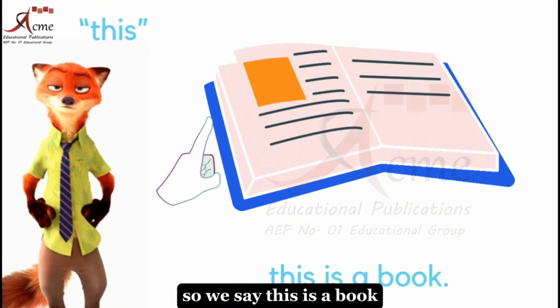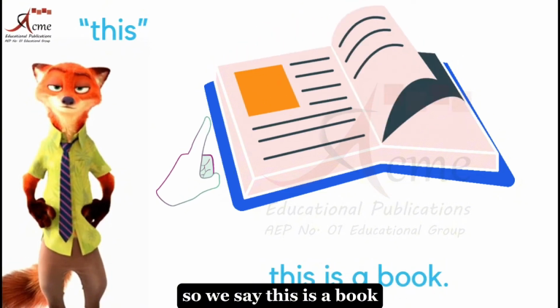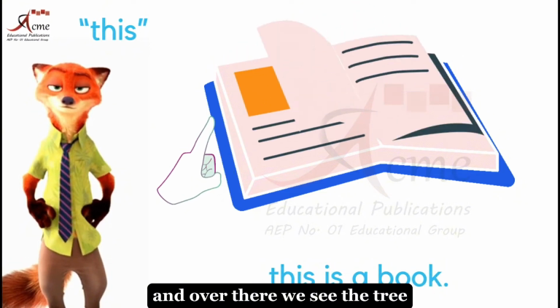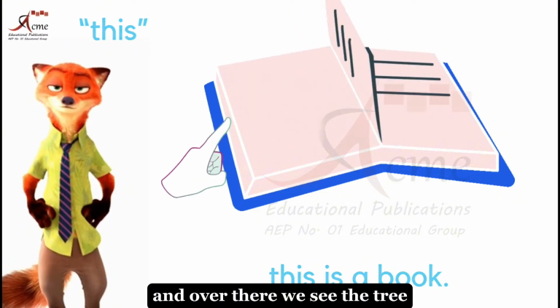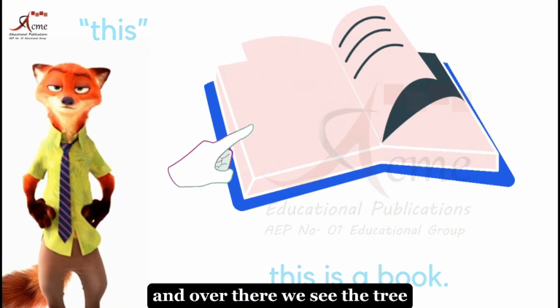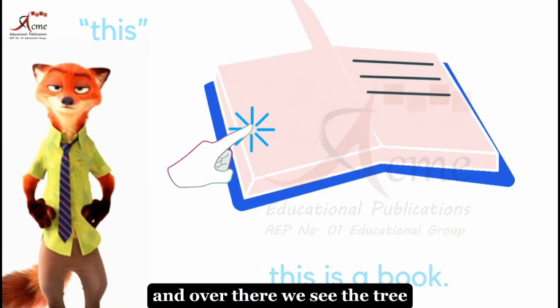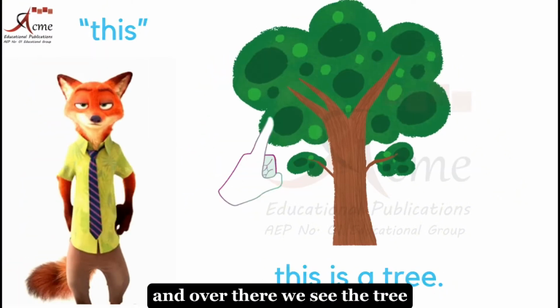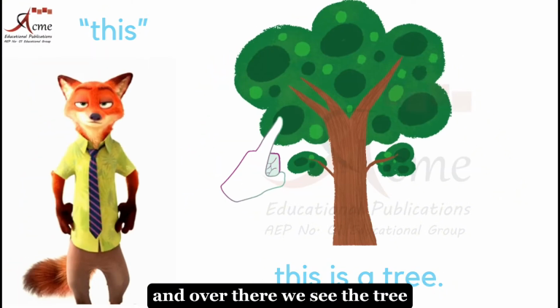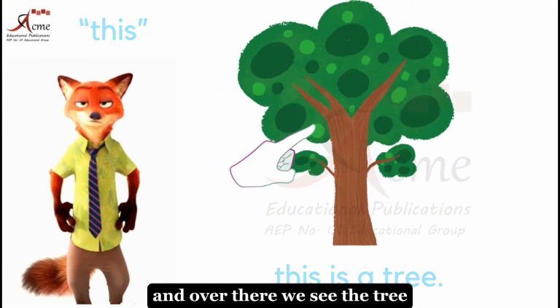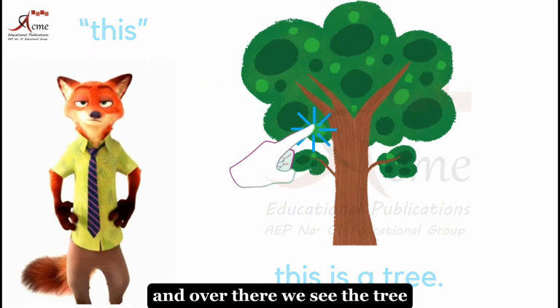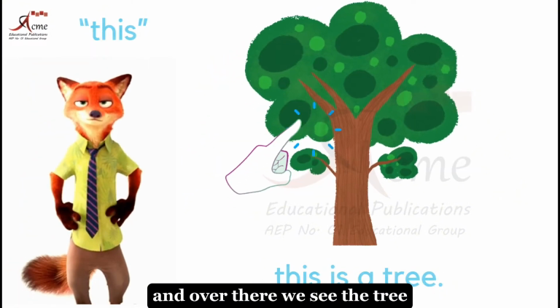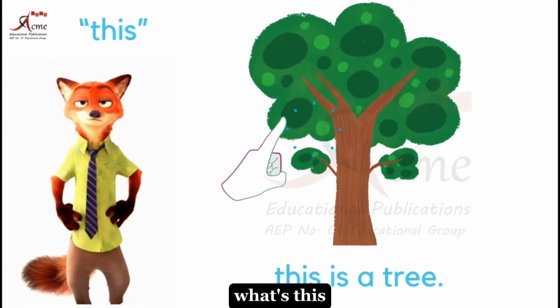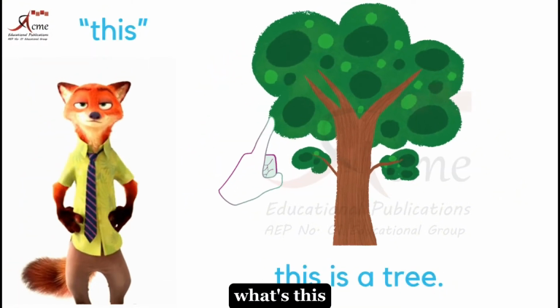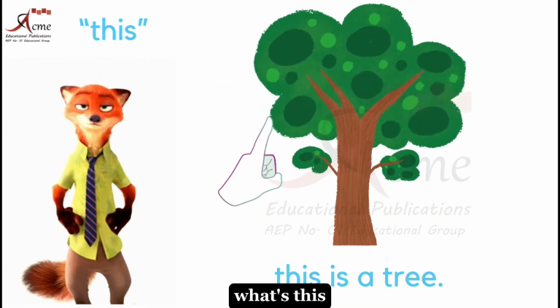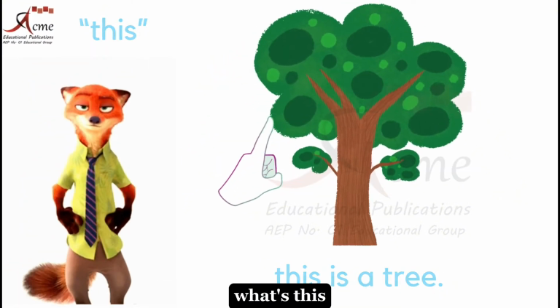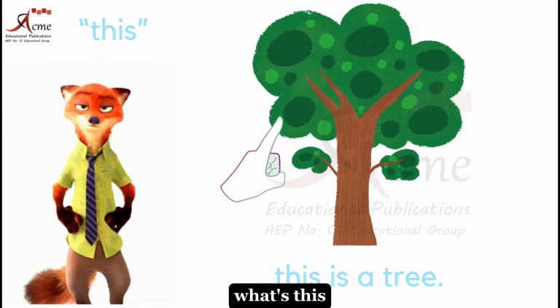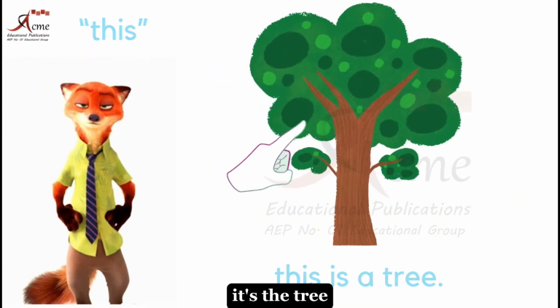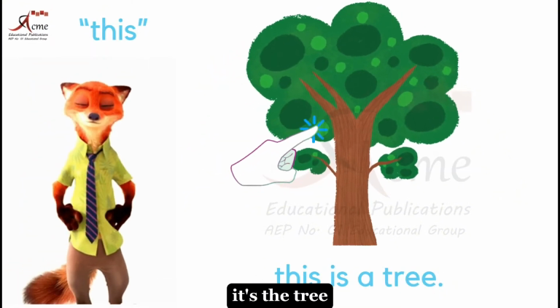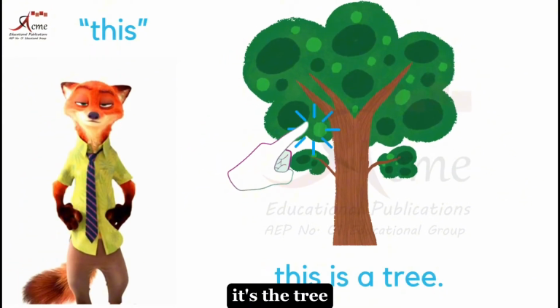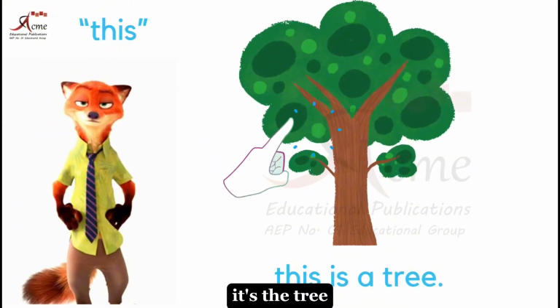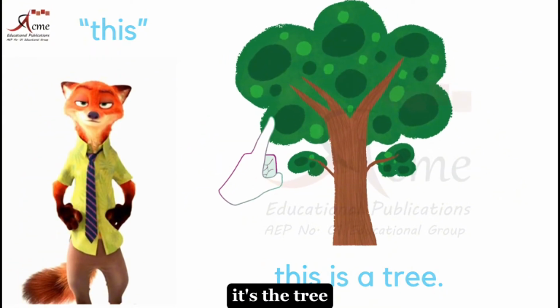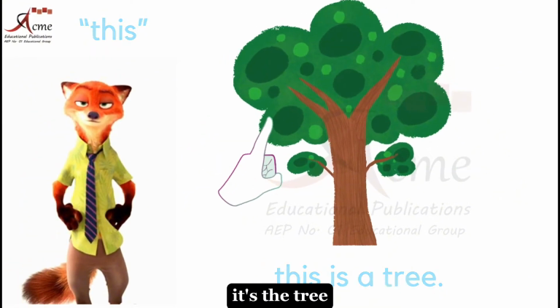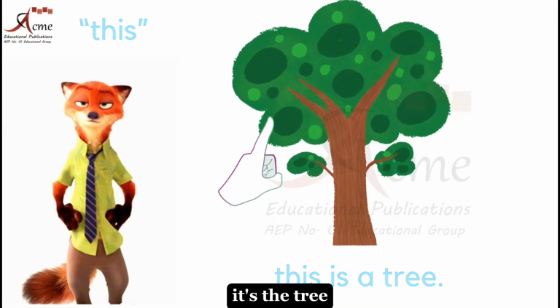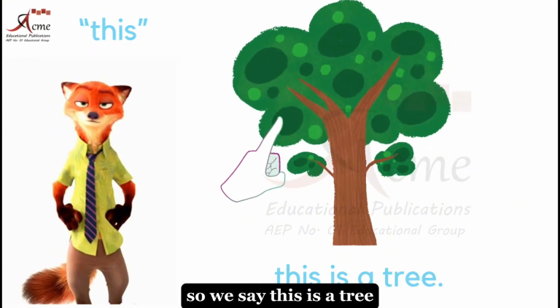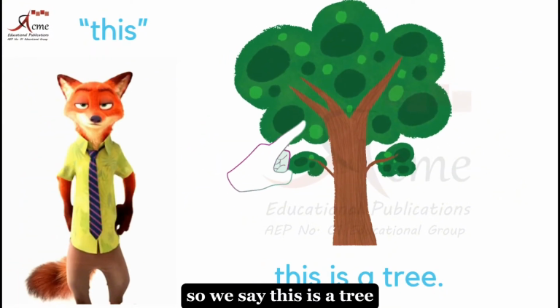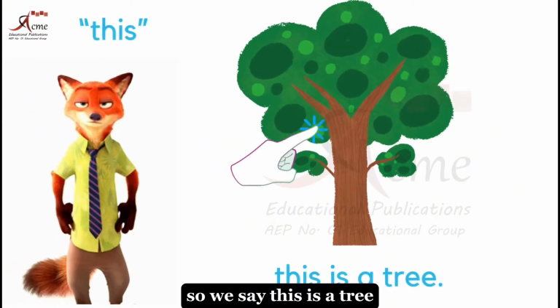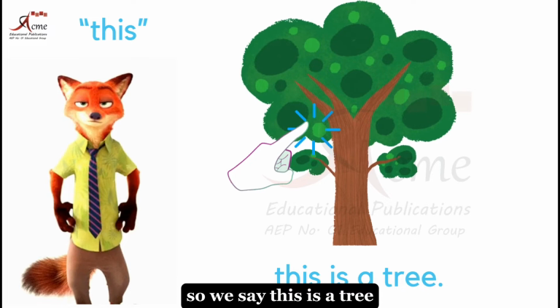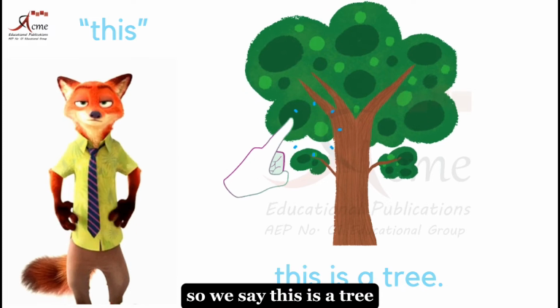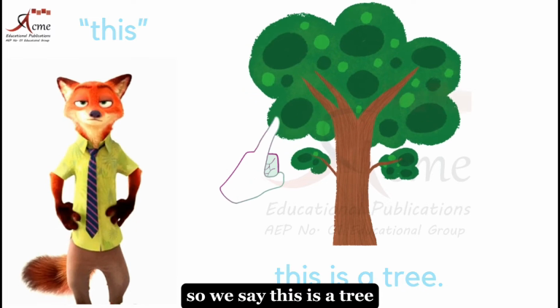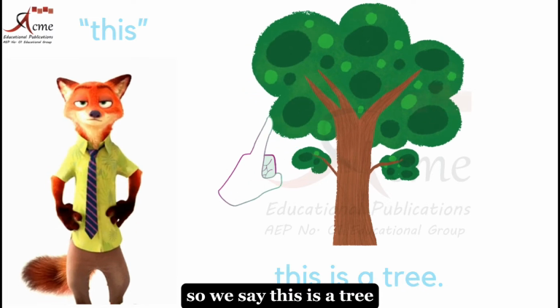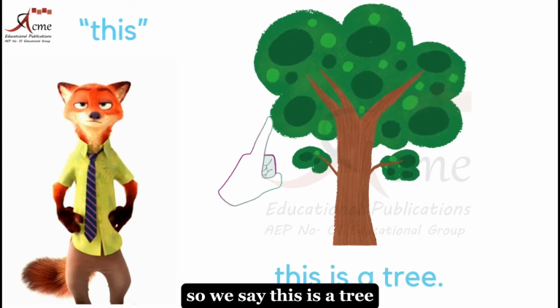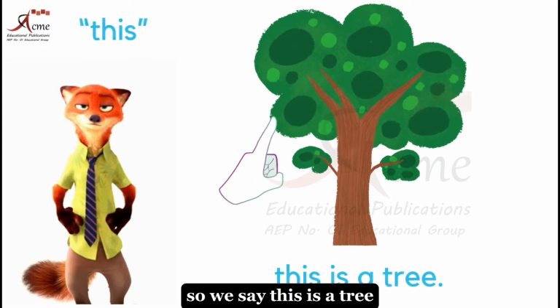And over there we see the tree. What's this? It's the tree. So we say, this is a tree.